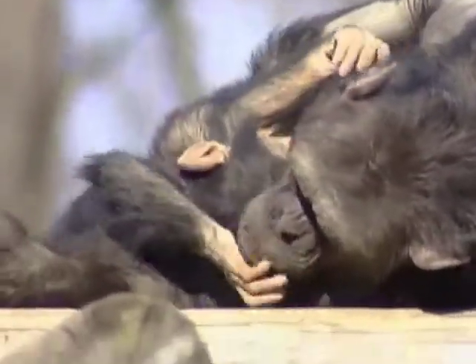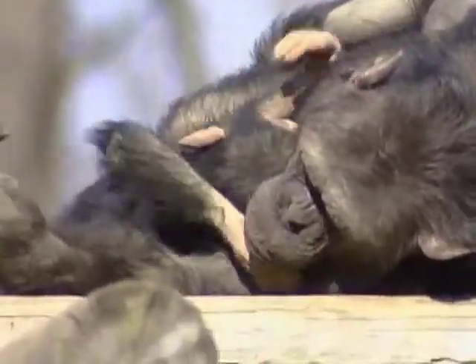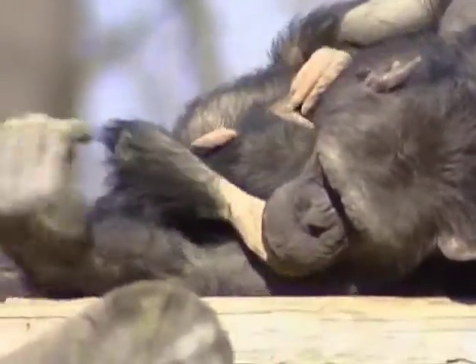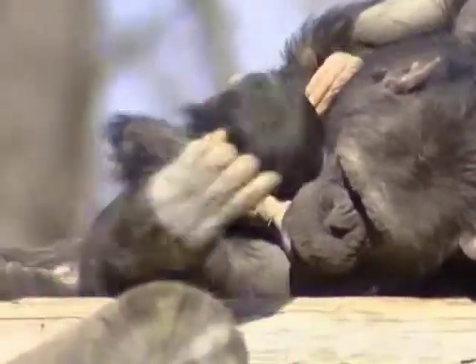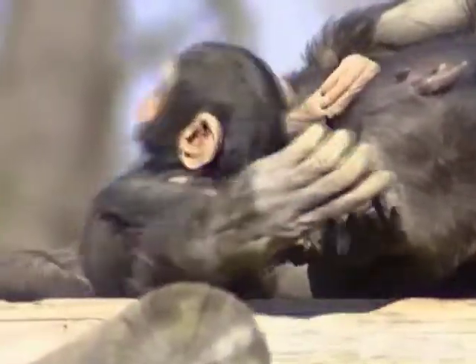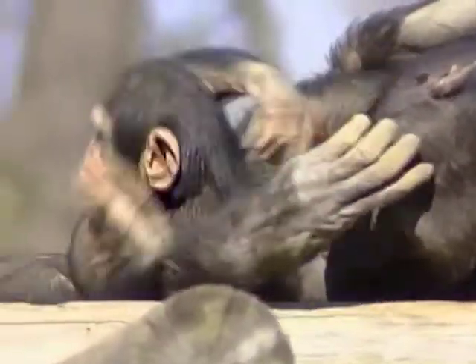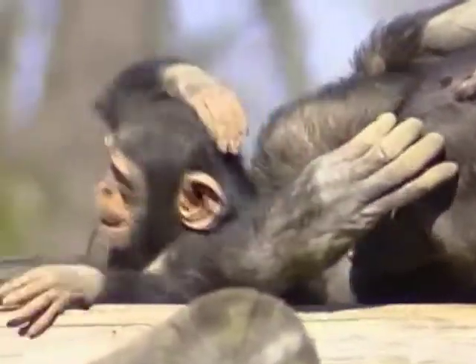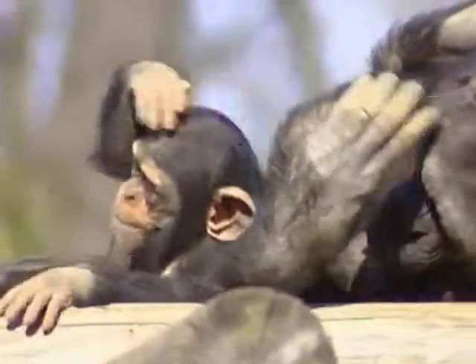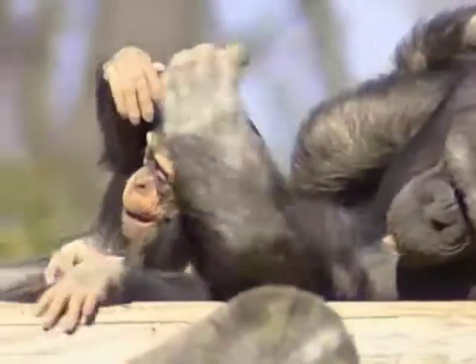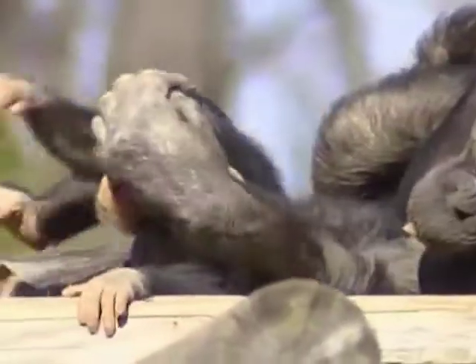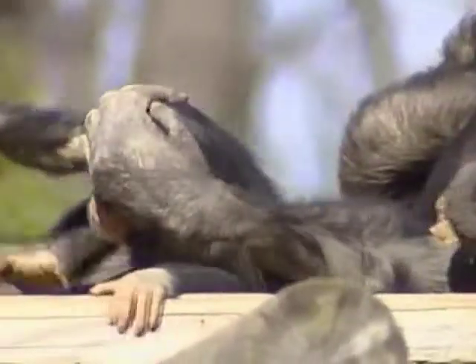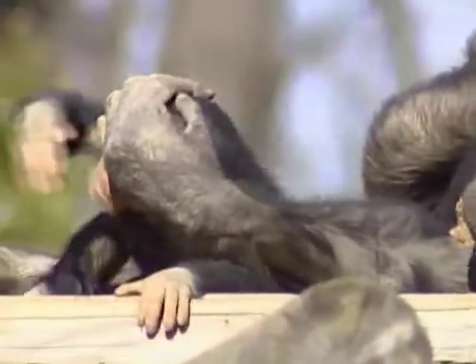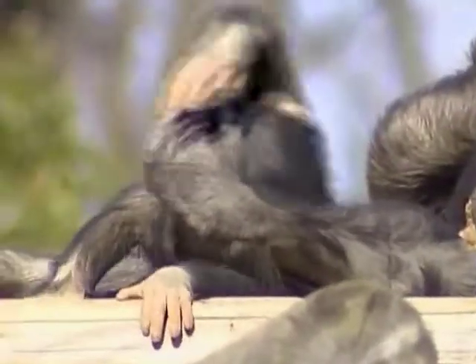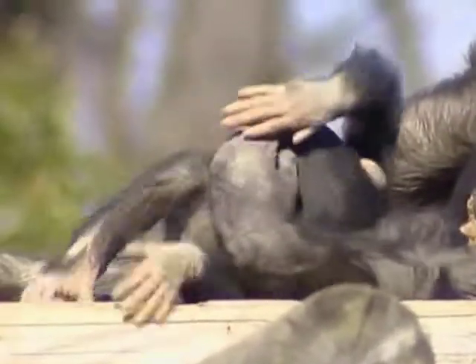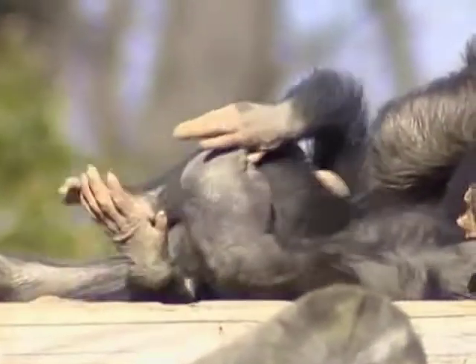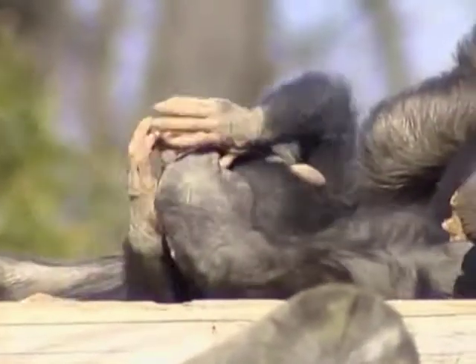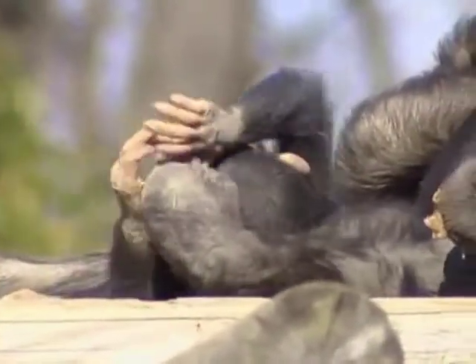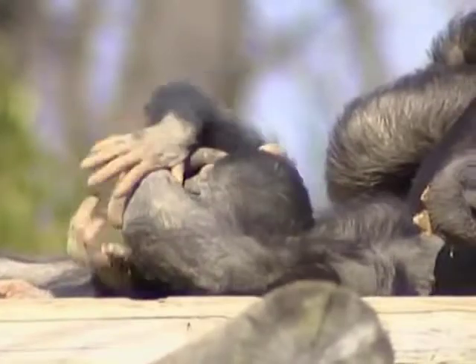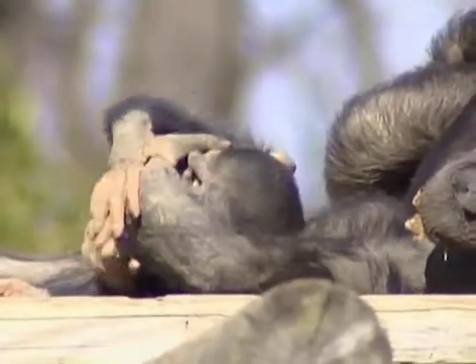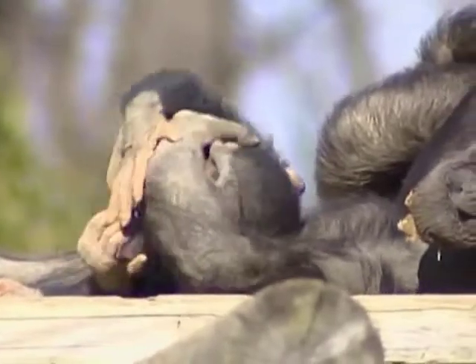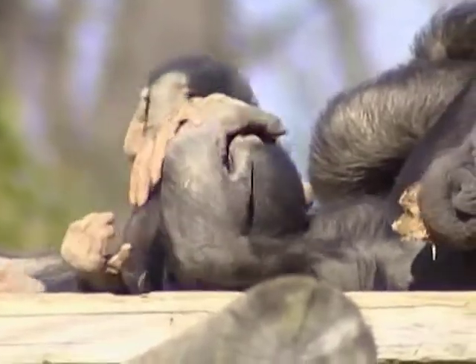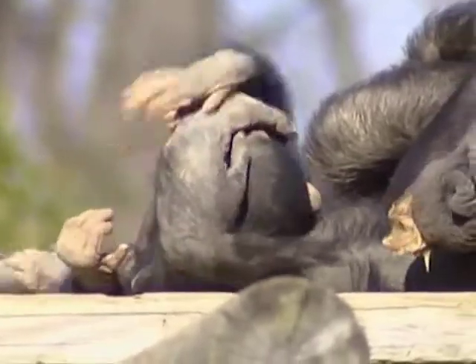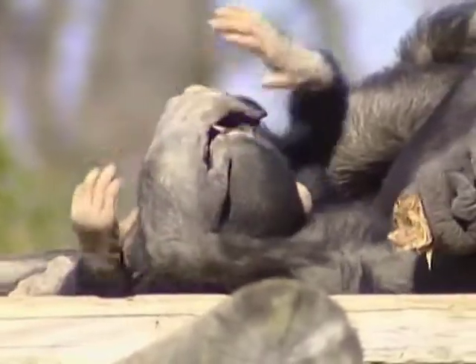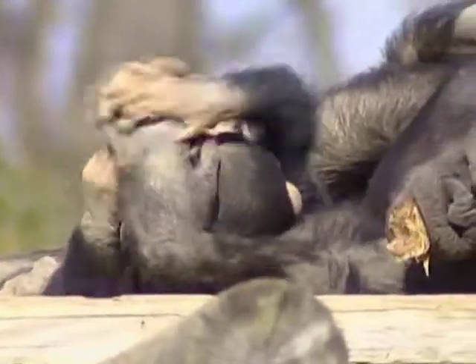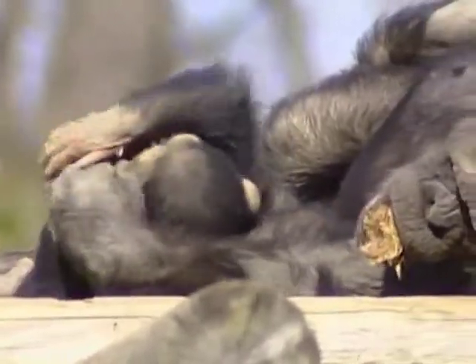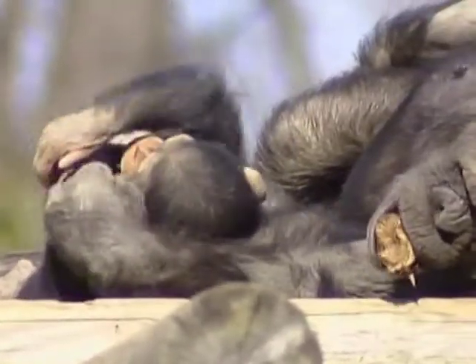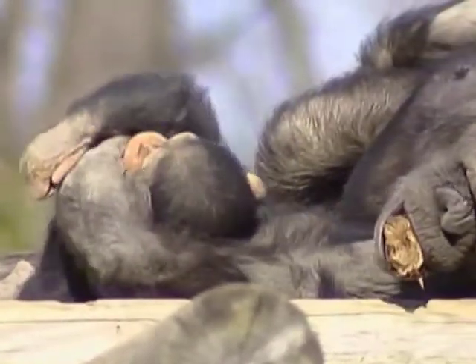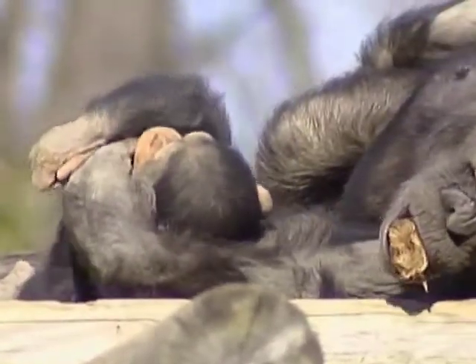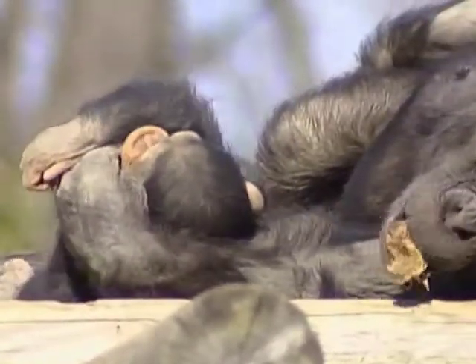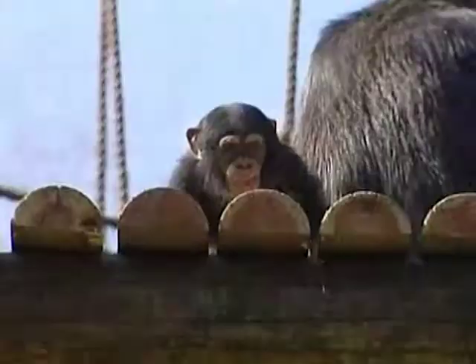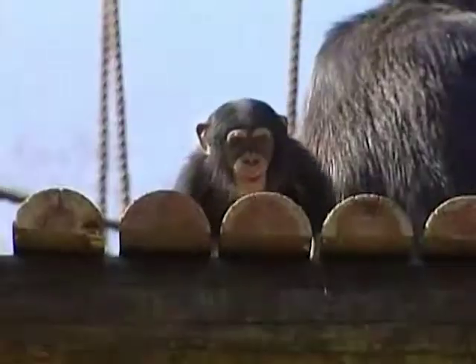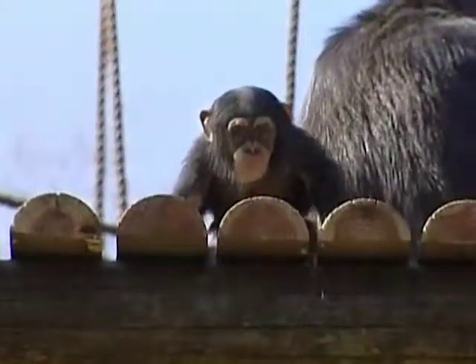They are so similar to humans that, like us, they will often make tools such as spears for hunting.